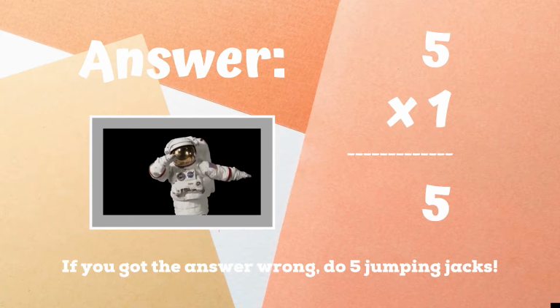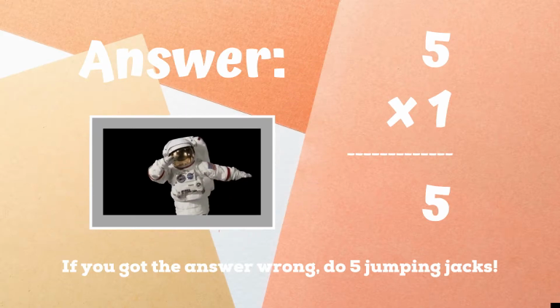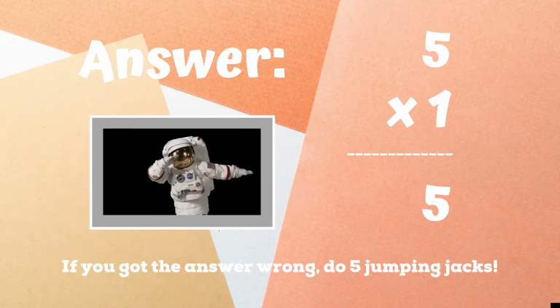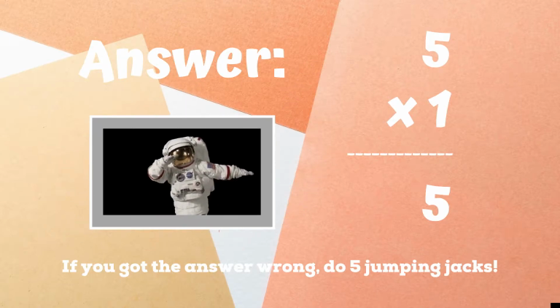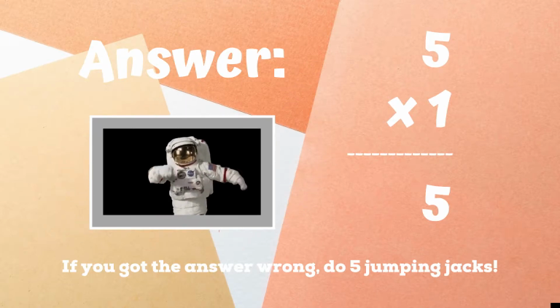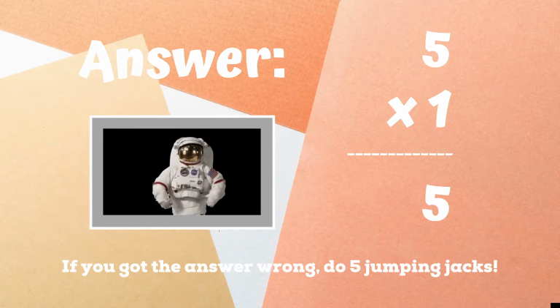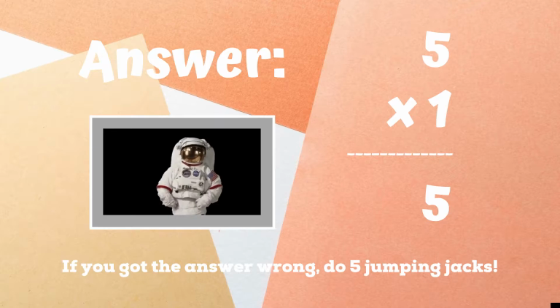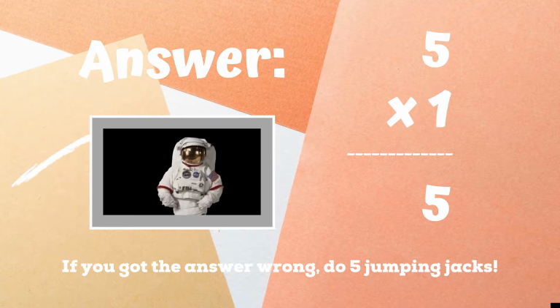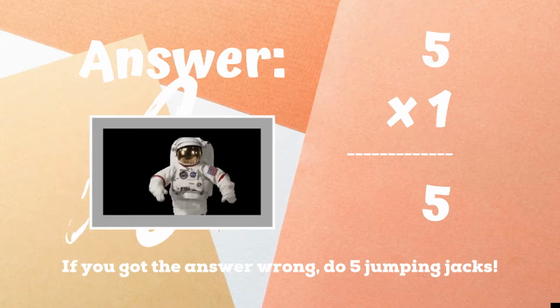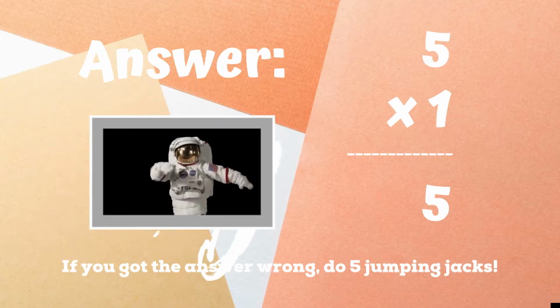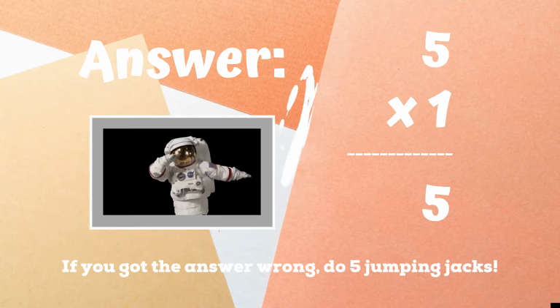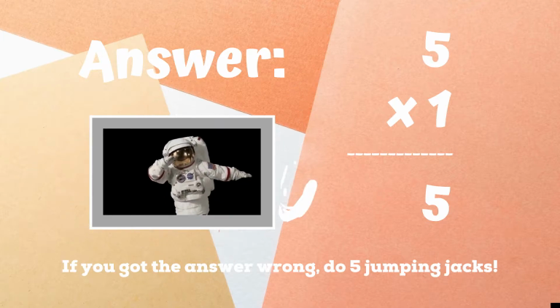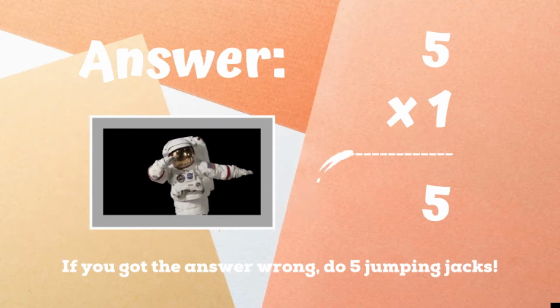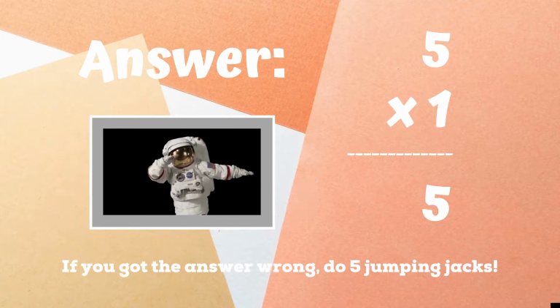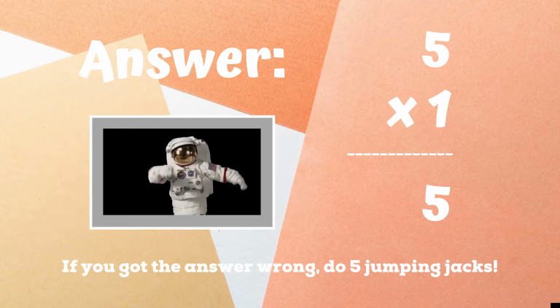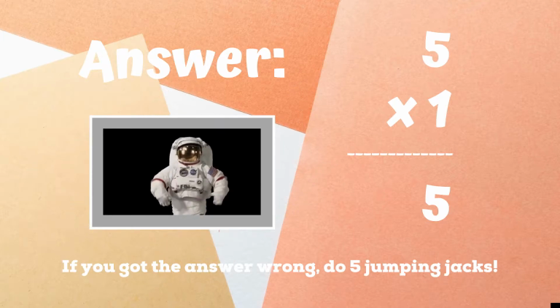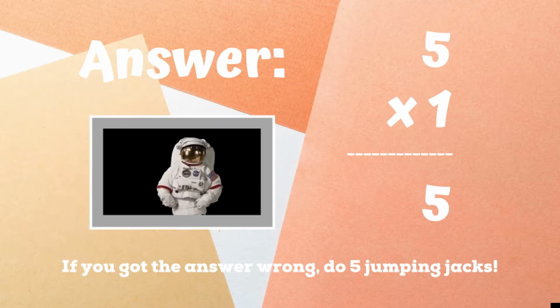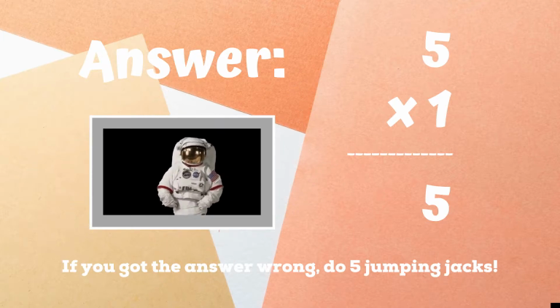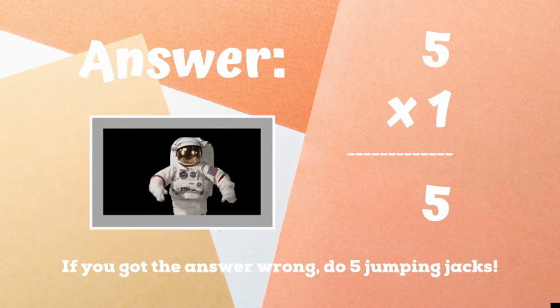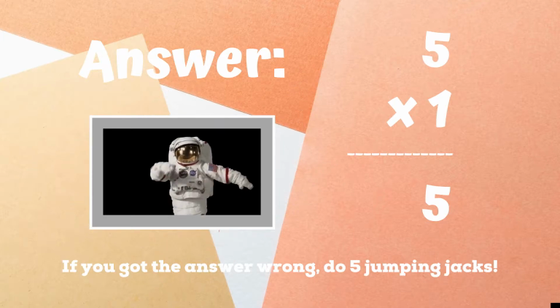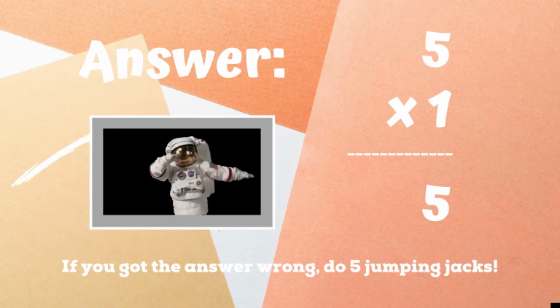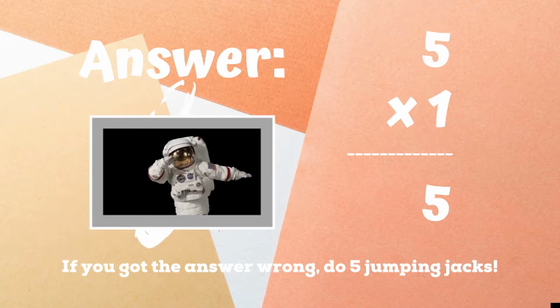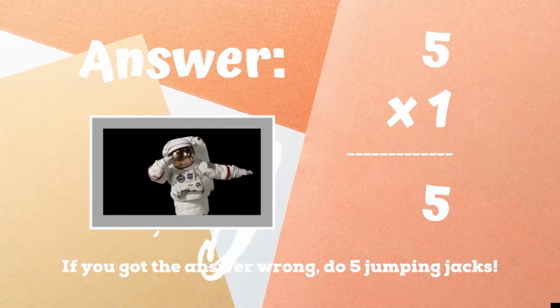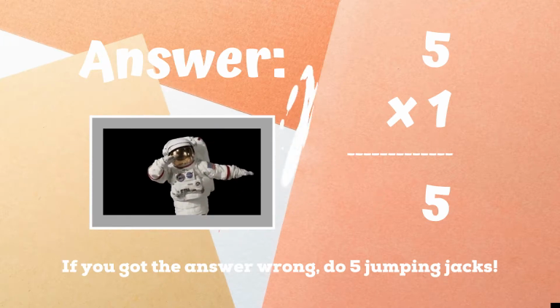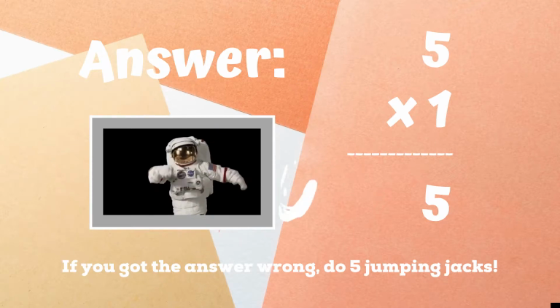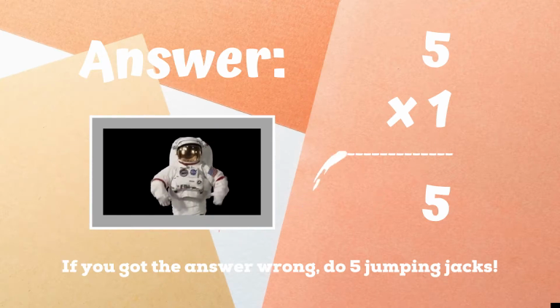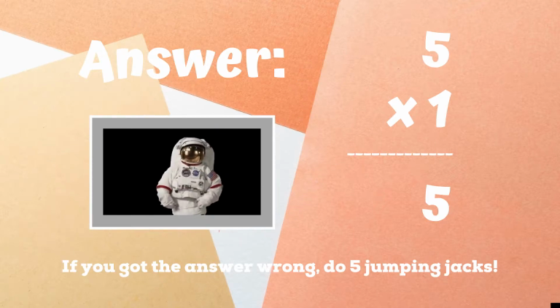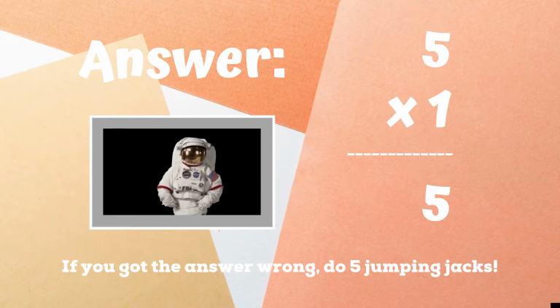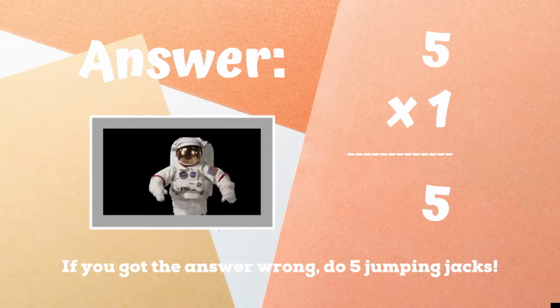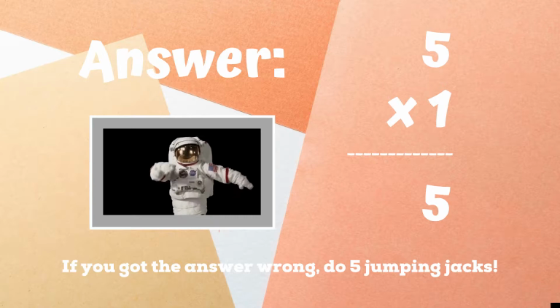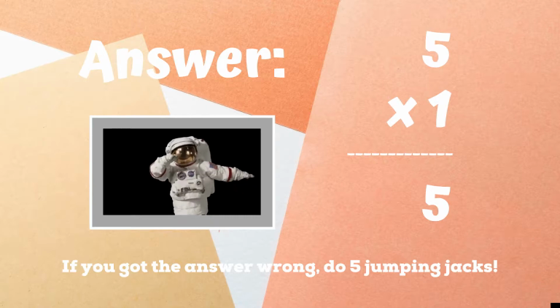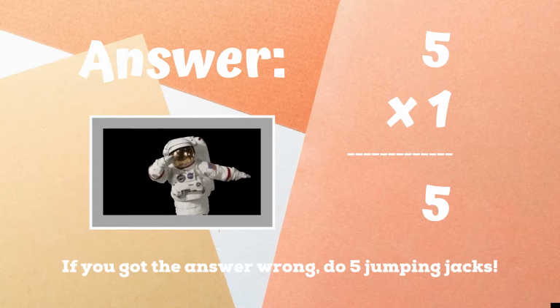But if you got this problem wrong, you have five jumping jacks to do until the next round. Ready, go.